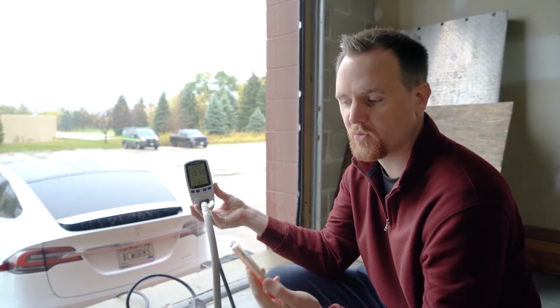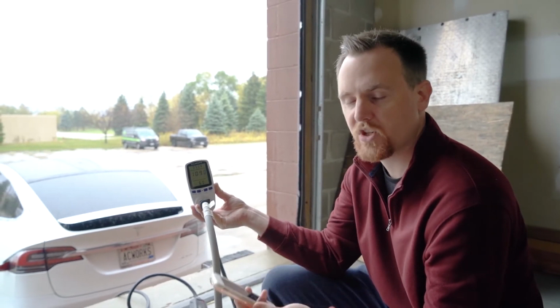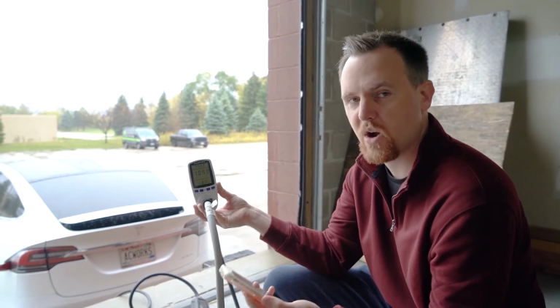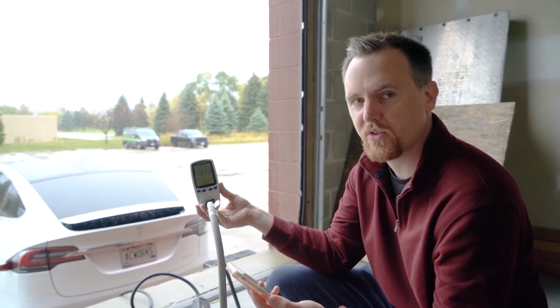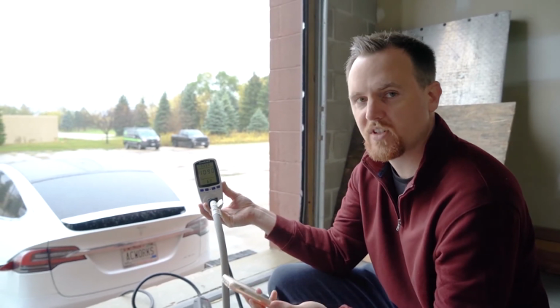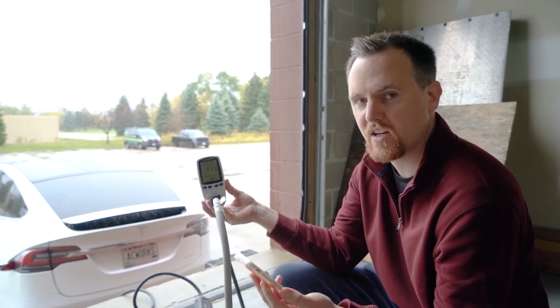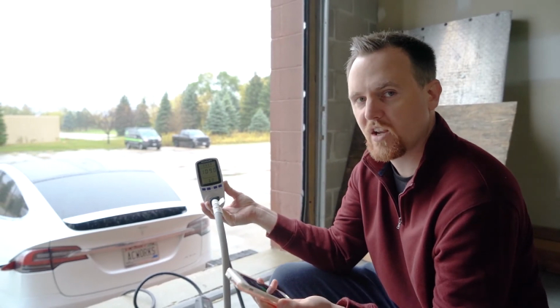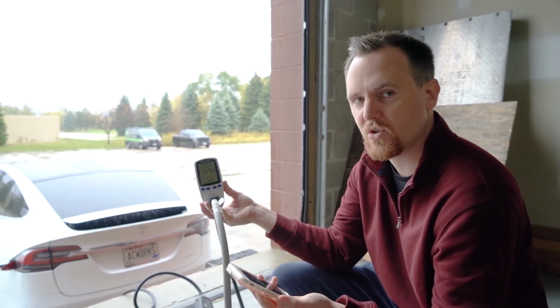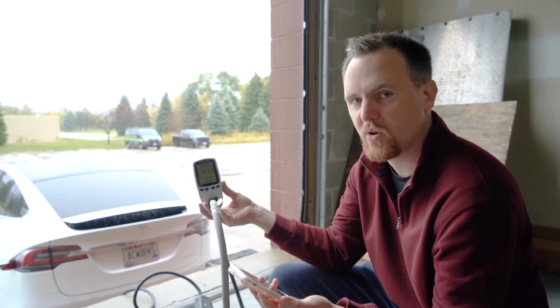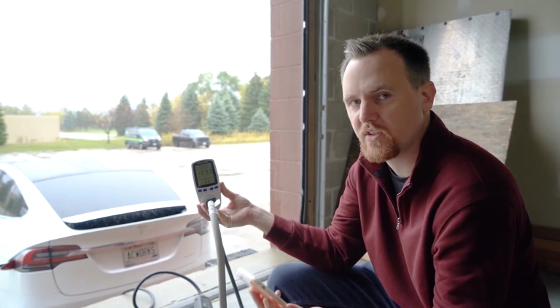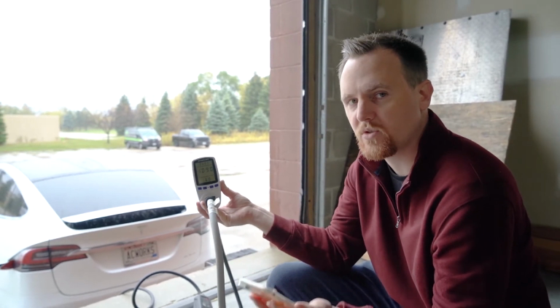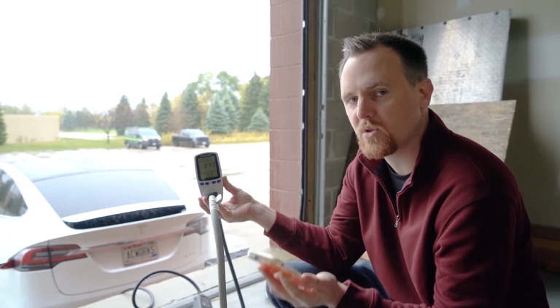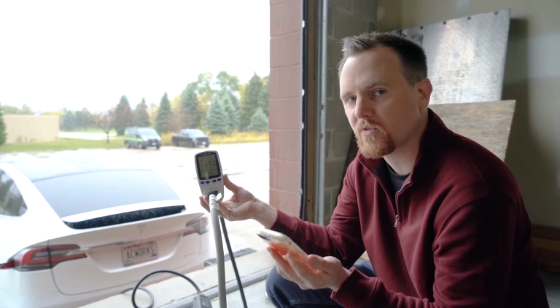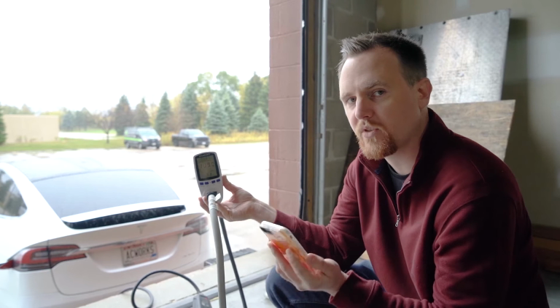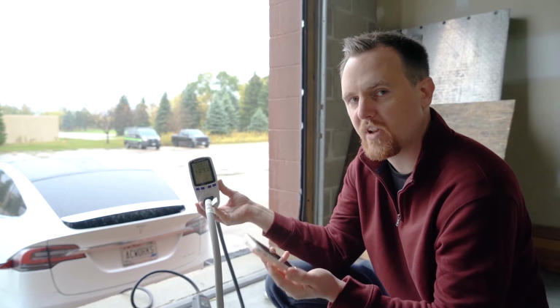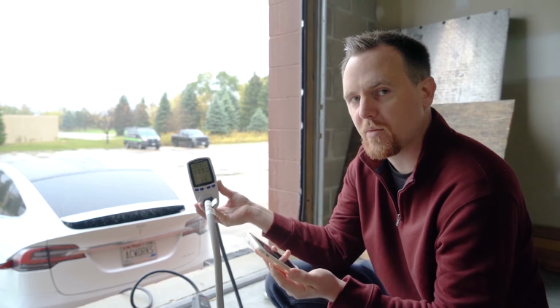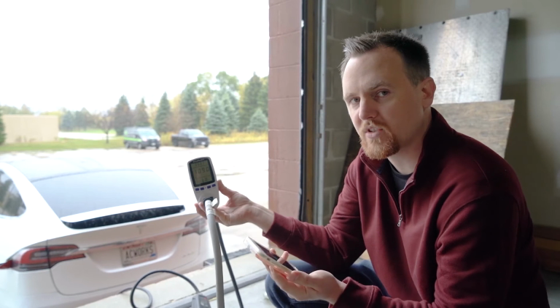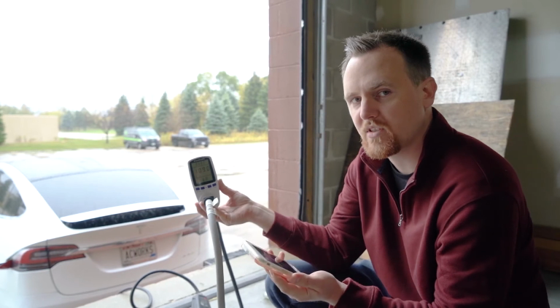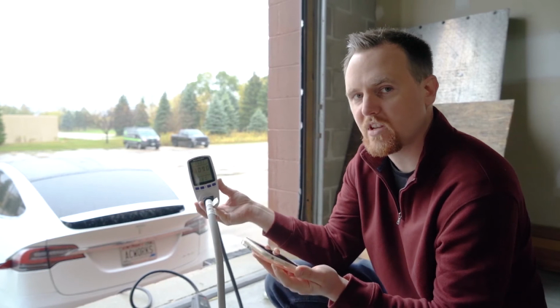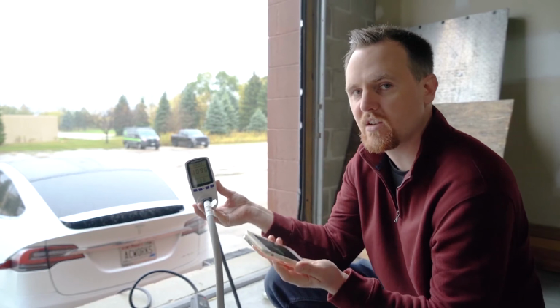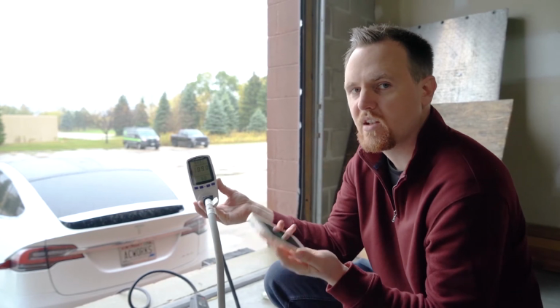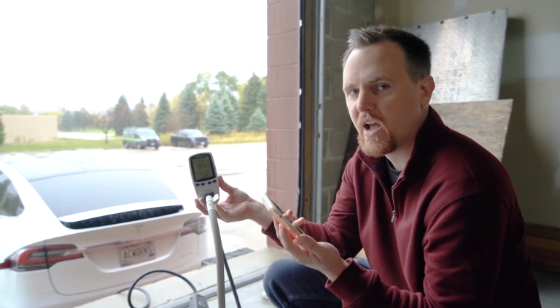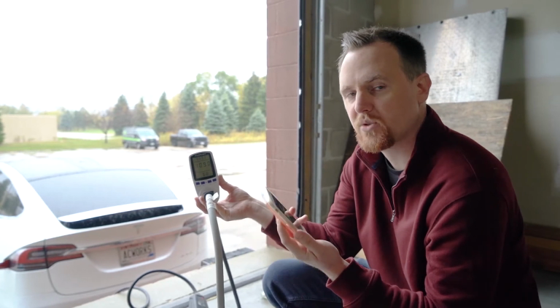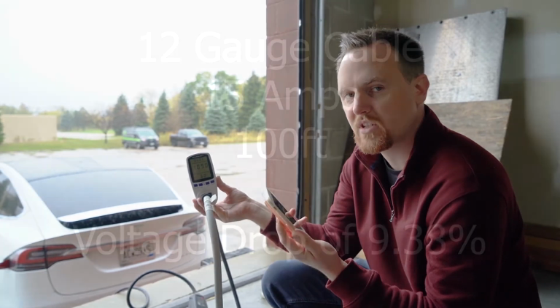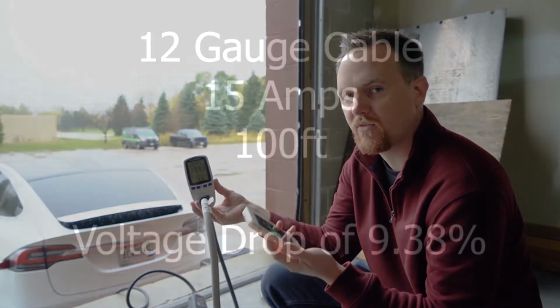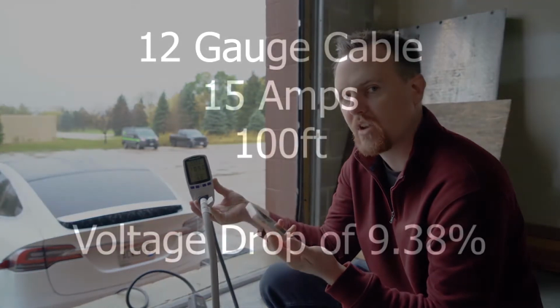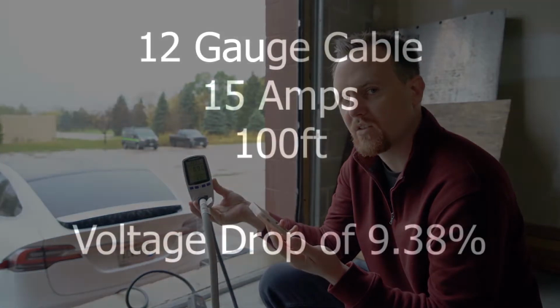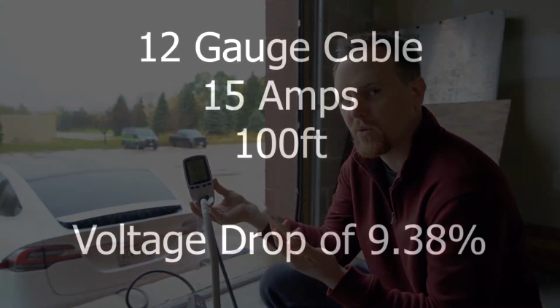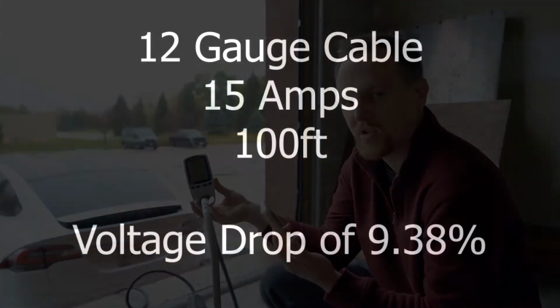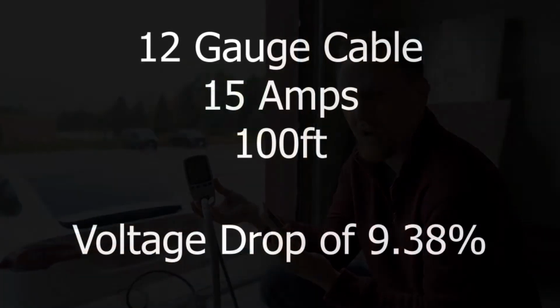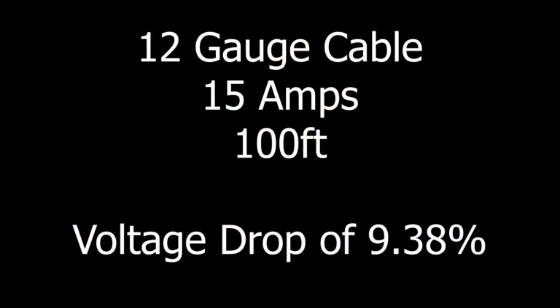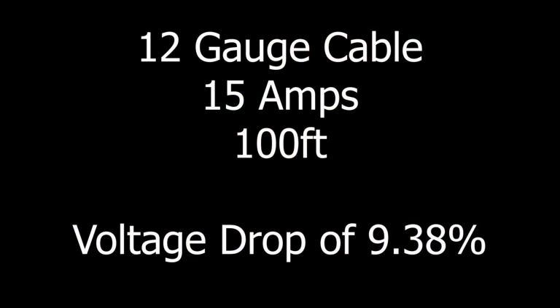Now we're going to stop again and switch it out with the 10 gauge cord, usually used for 30 amps, to see how significant the voltage drop is.